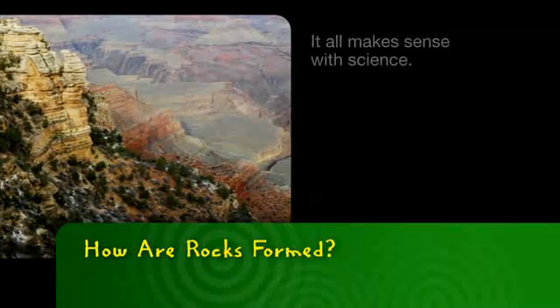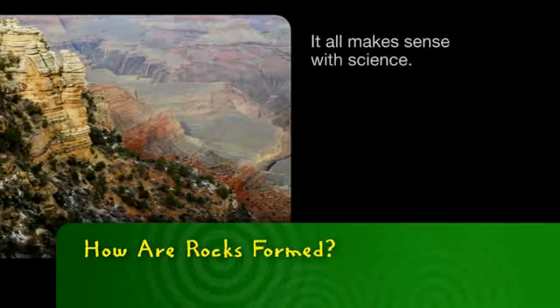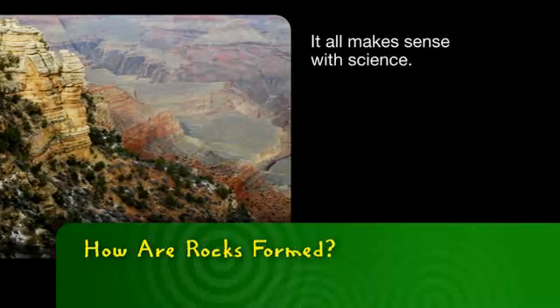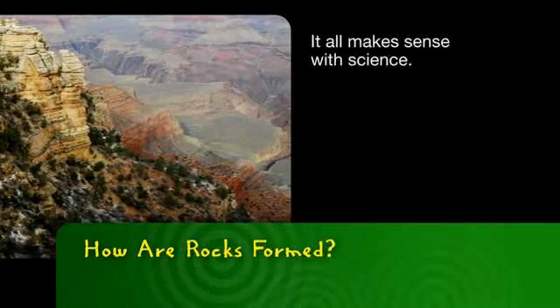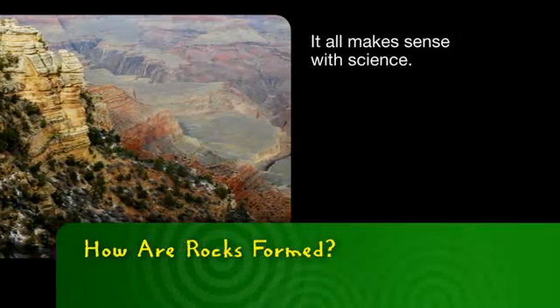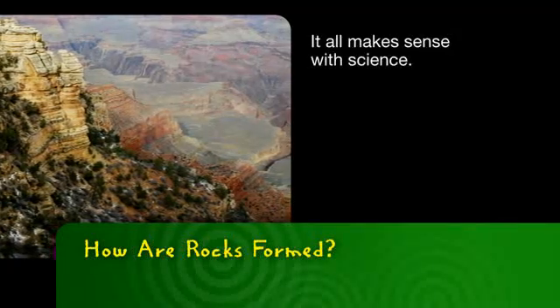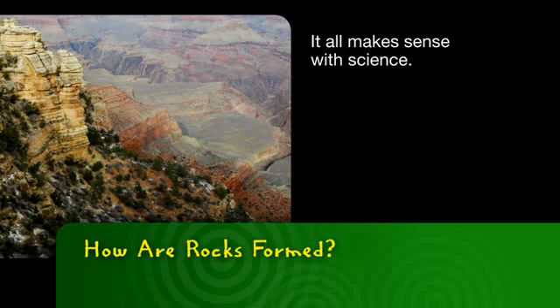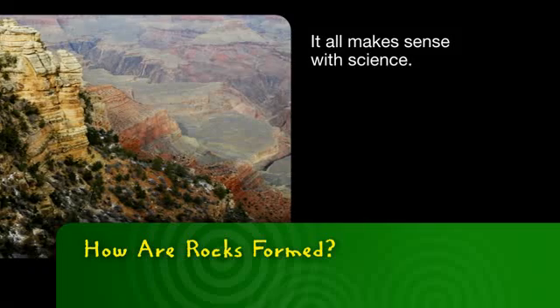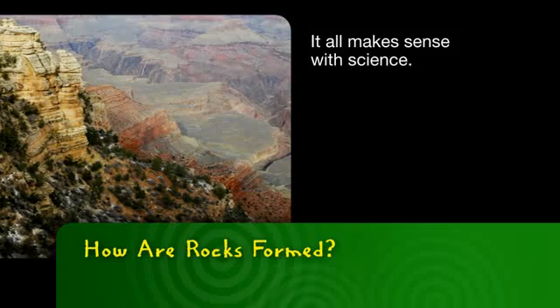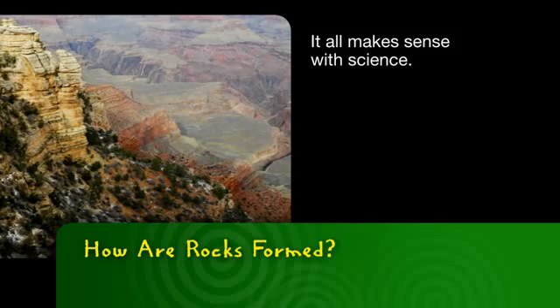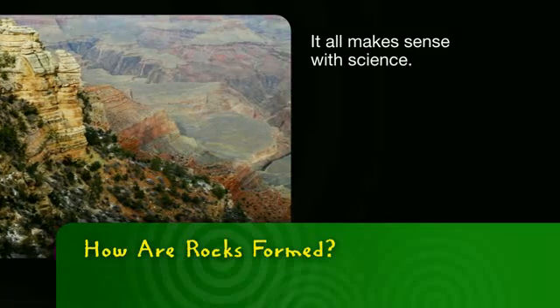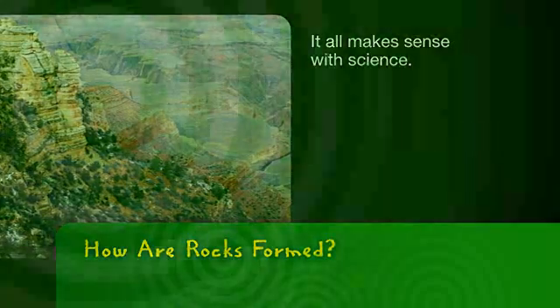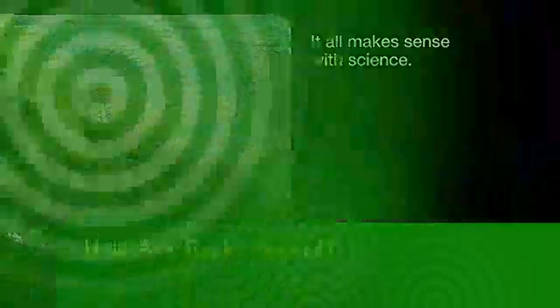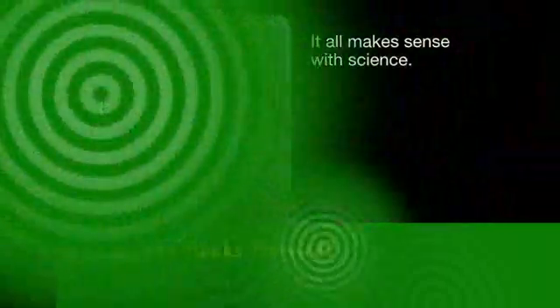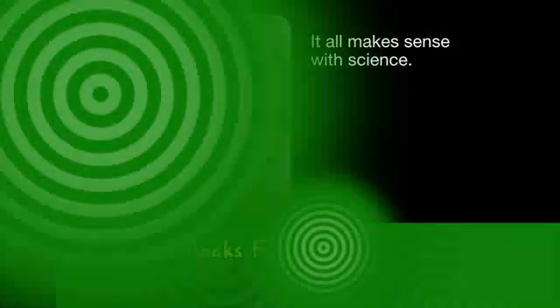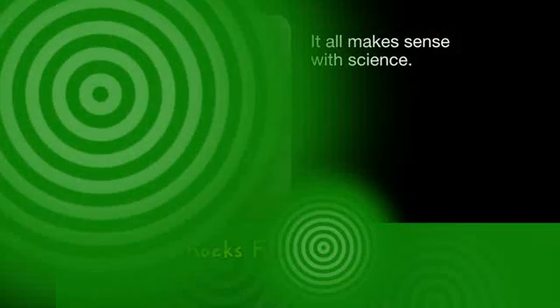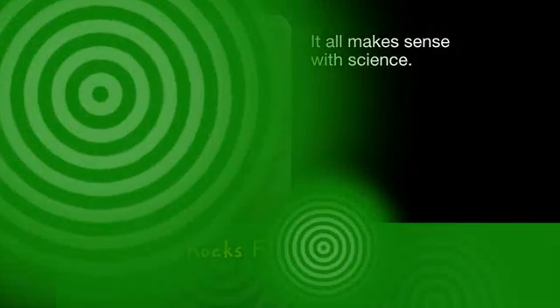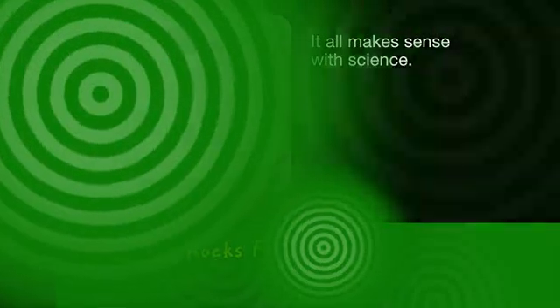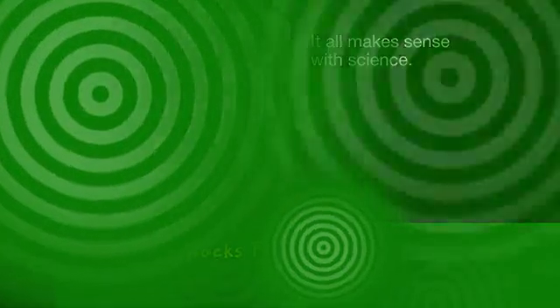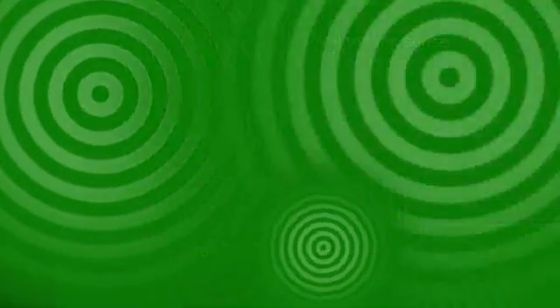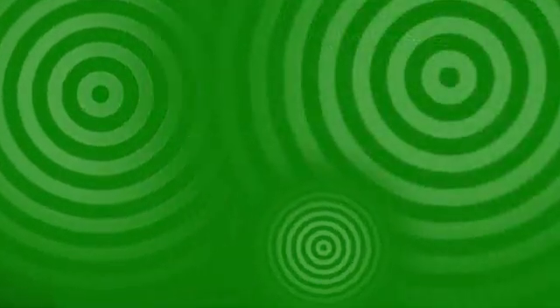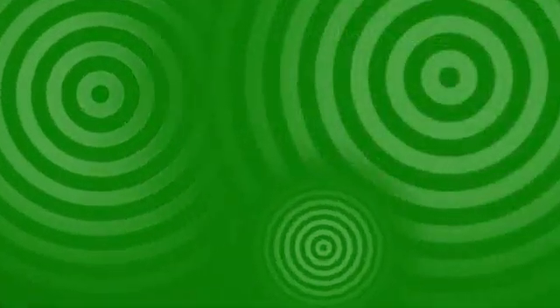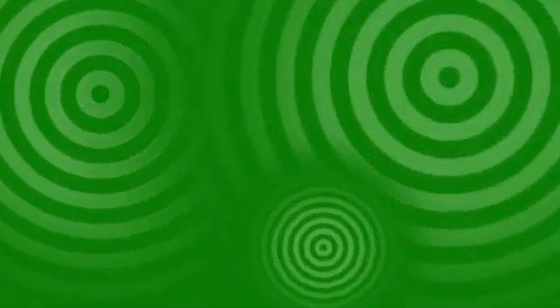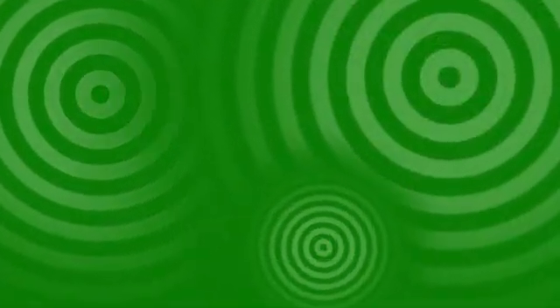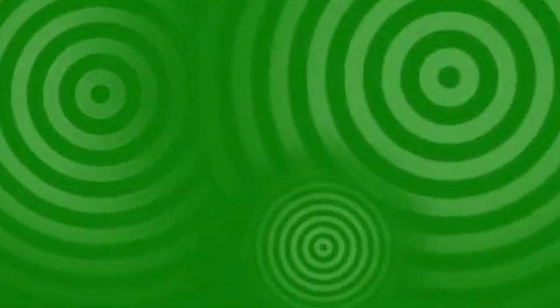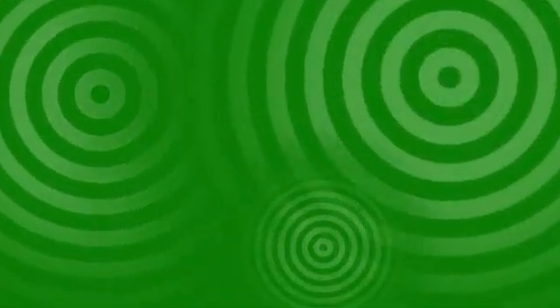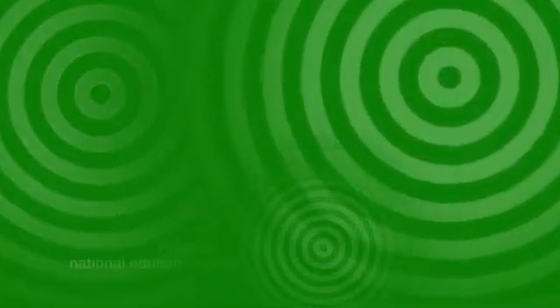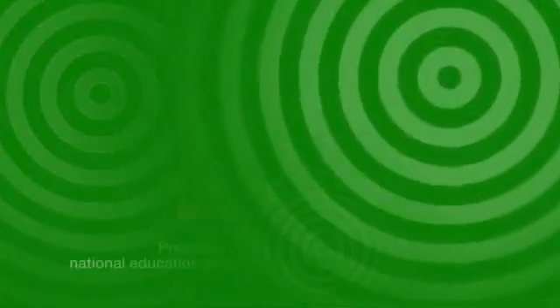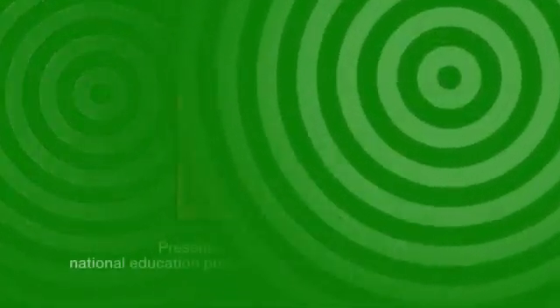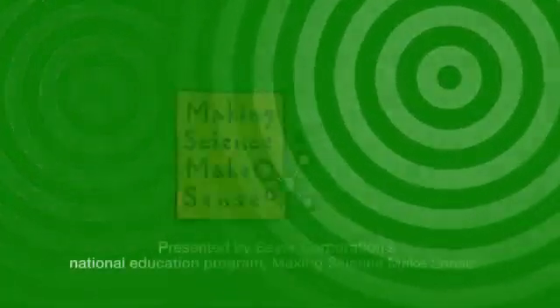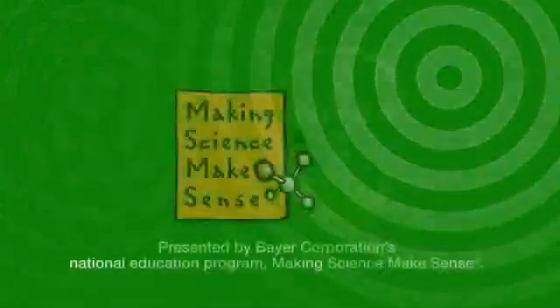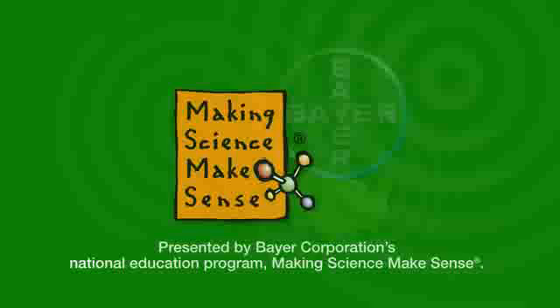It all makes sense with science. This has been presented by Bayer Corporation's National Education Program, Making Science Make Sense.